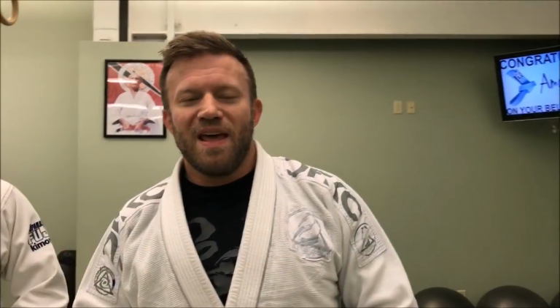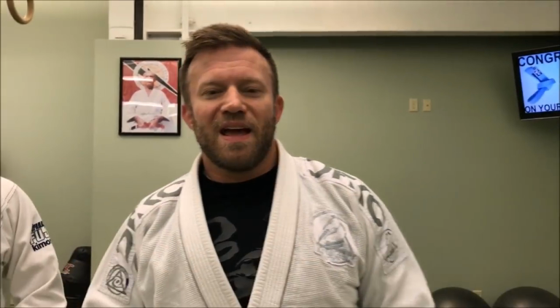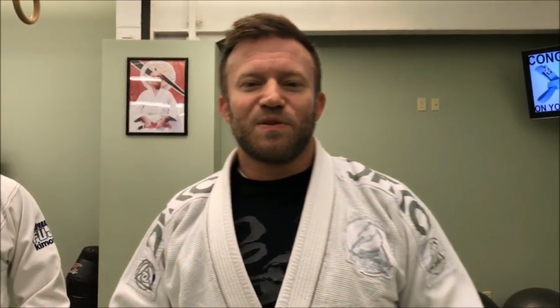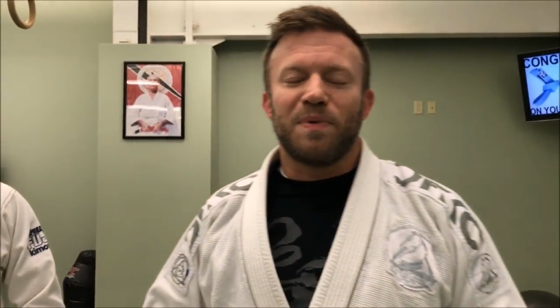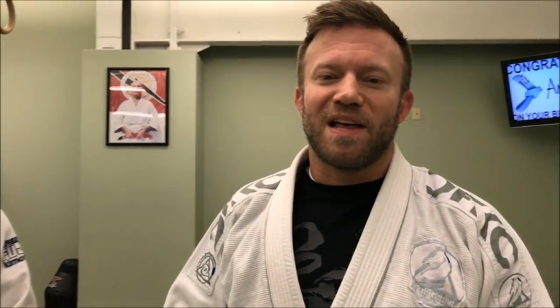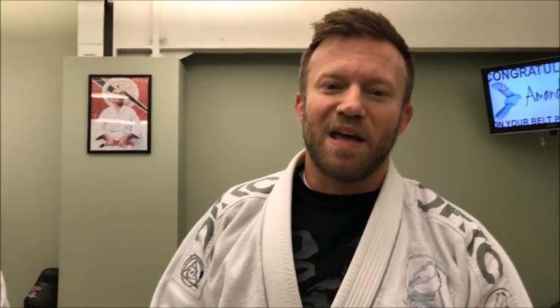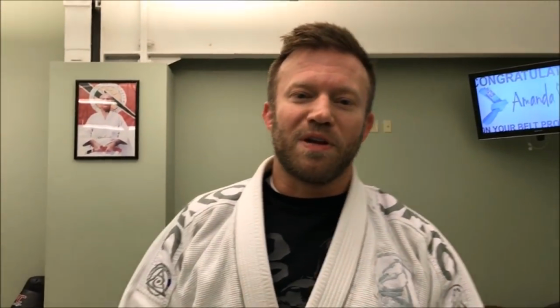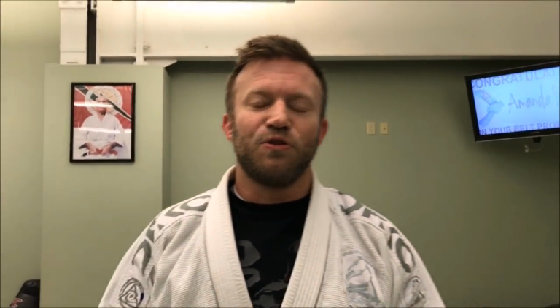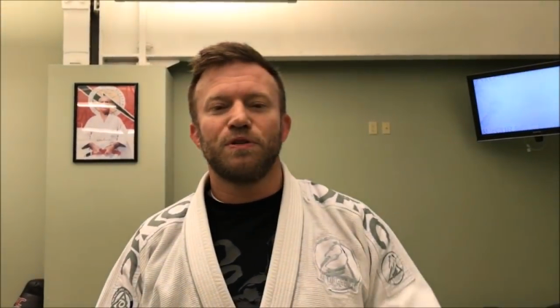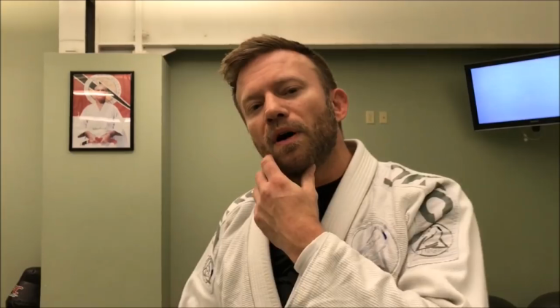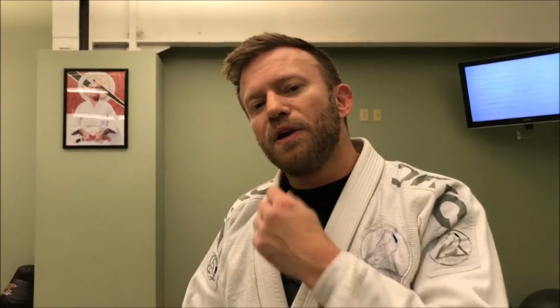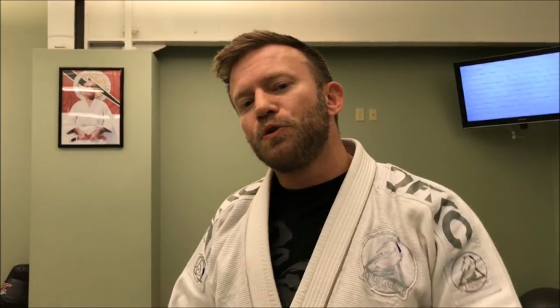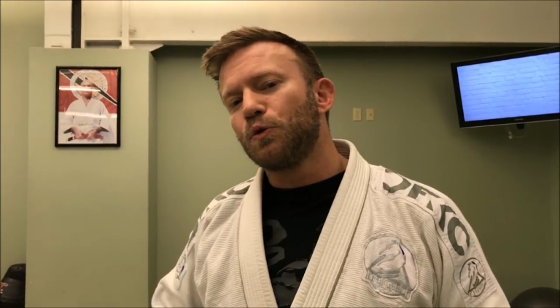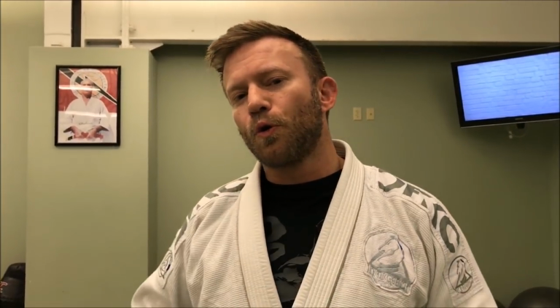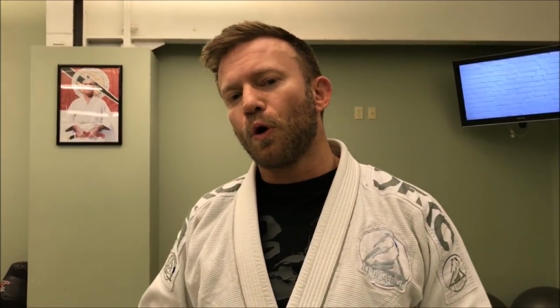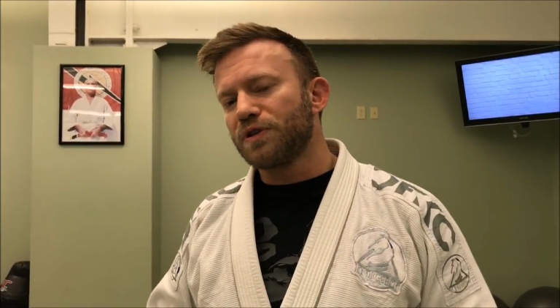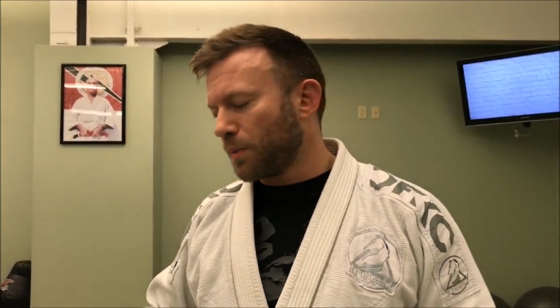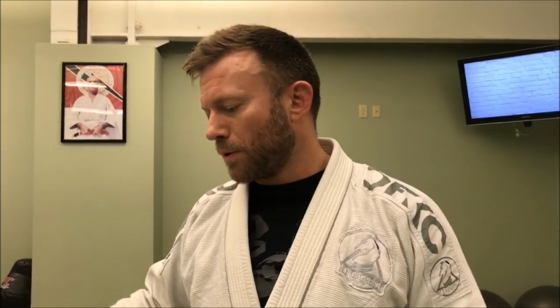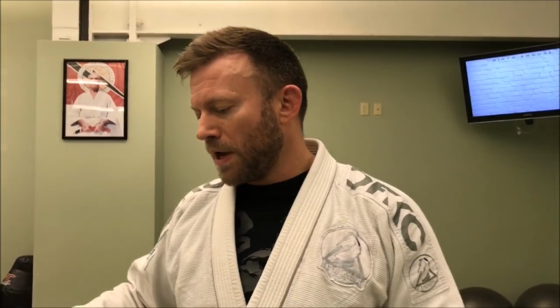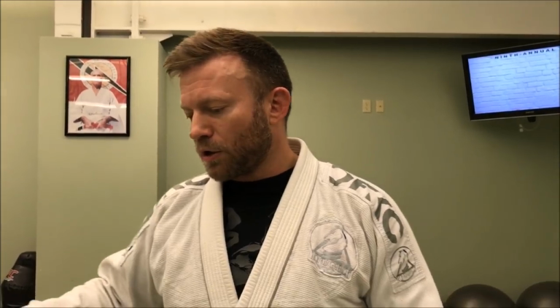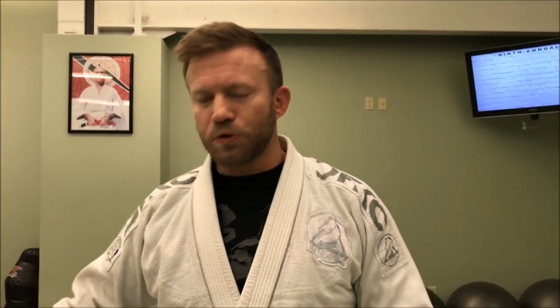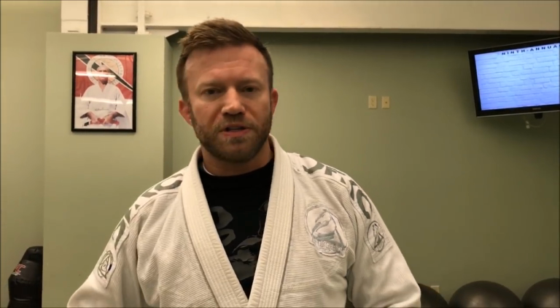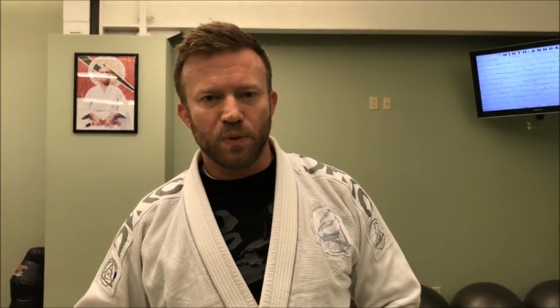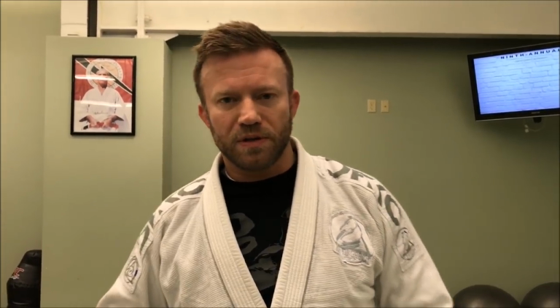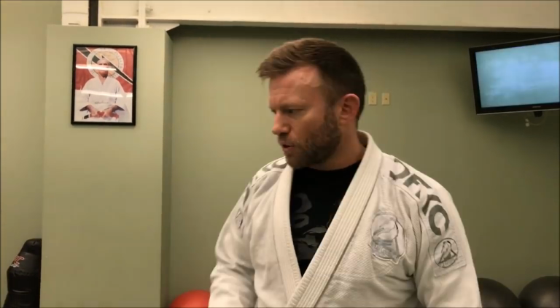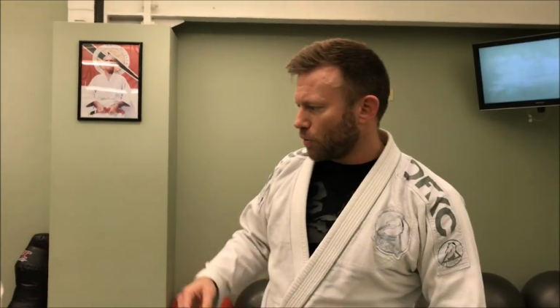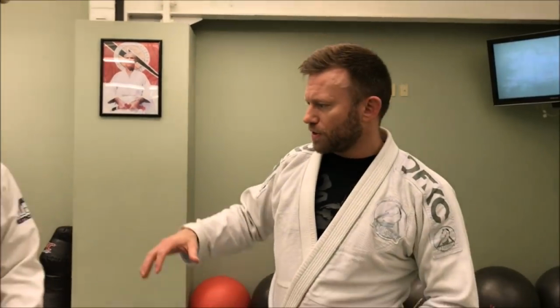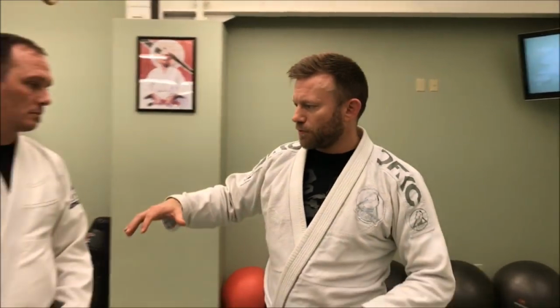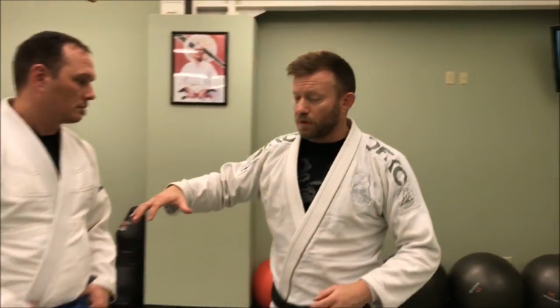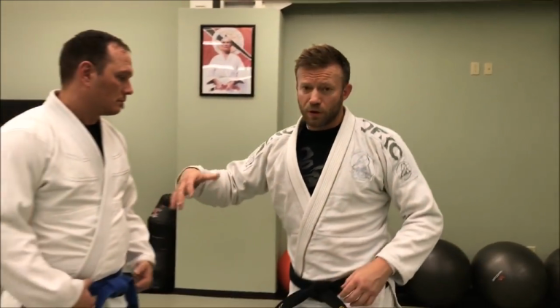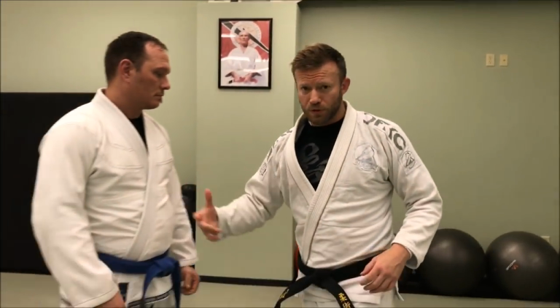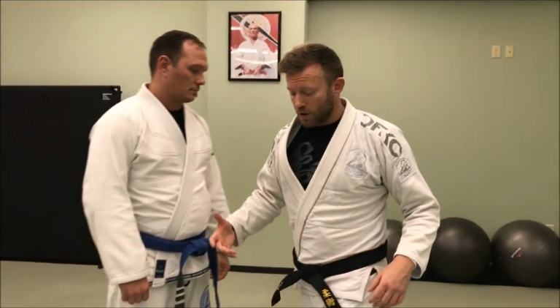Hey guys, what's up? It's Eli Knight with Knight Jiu-Jitsu. I'm here to do a tutorial over some closed guard sequences.